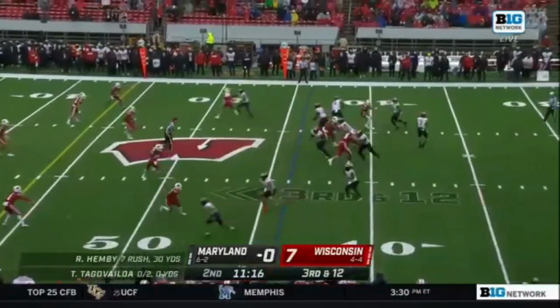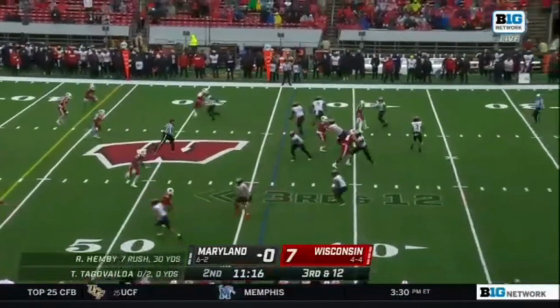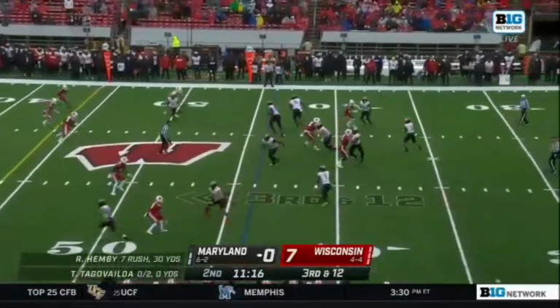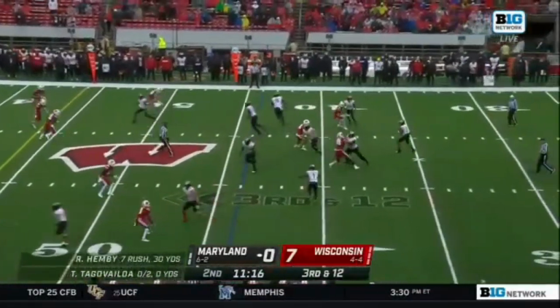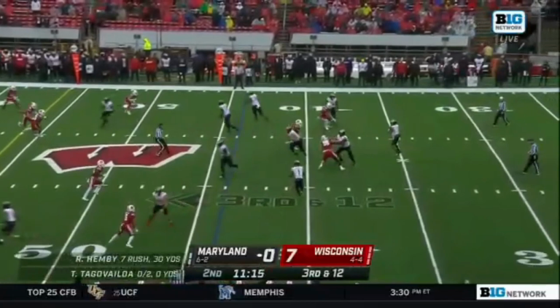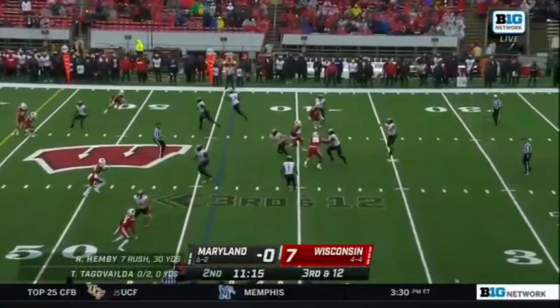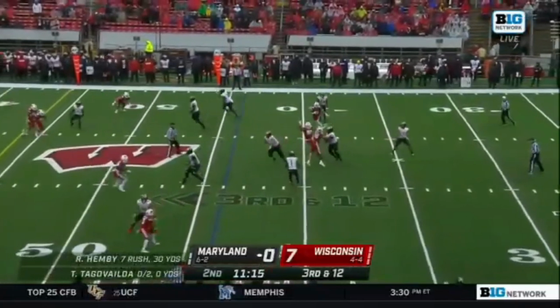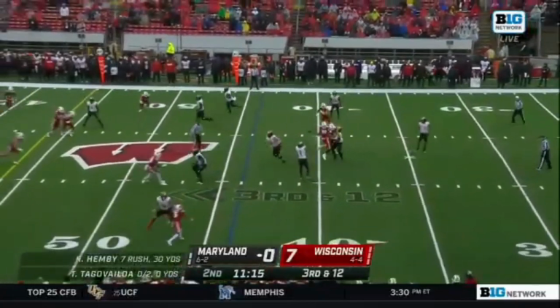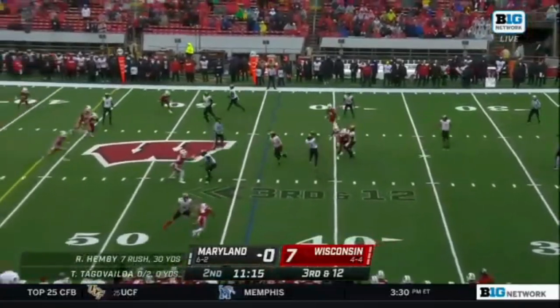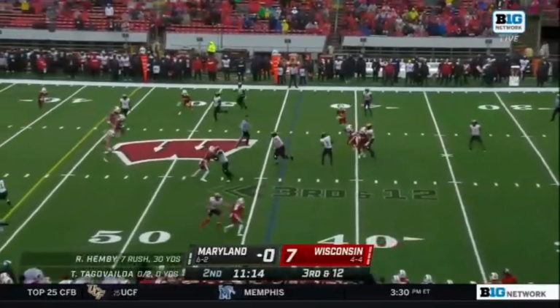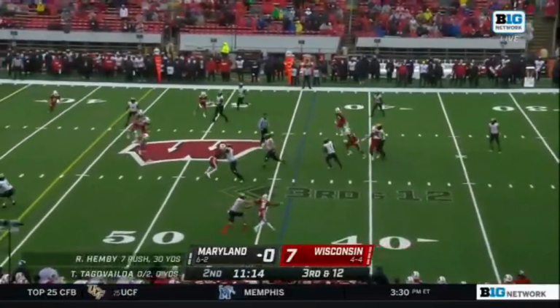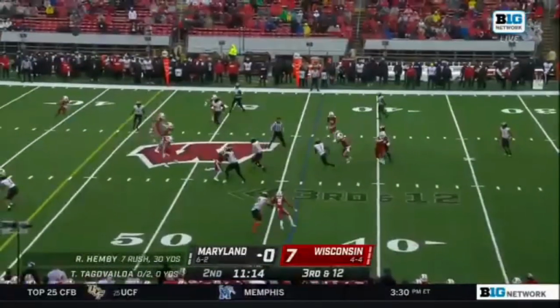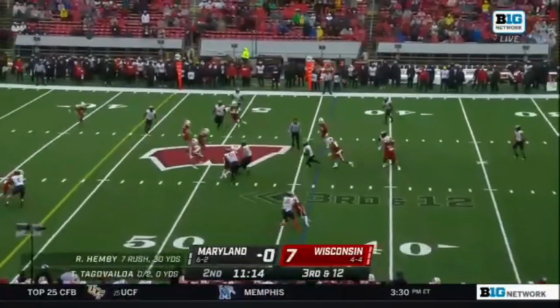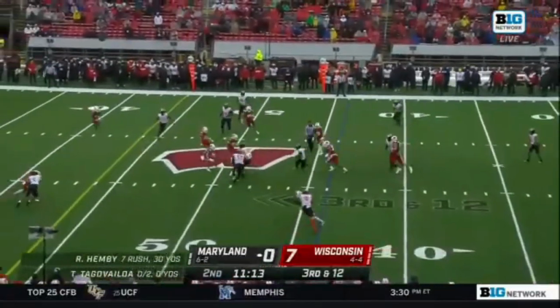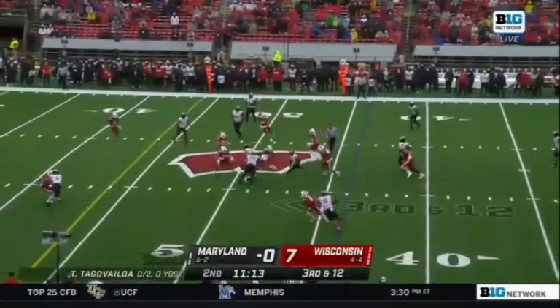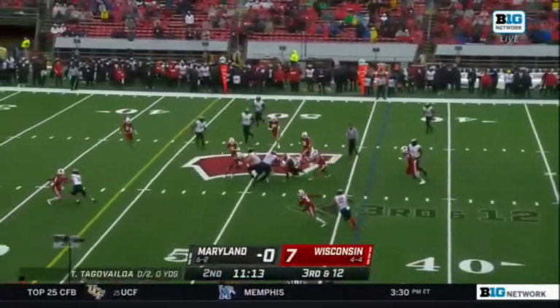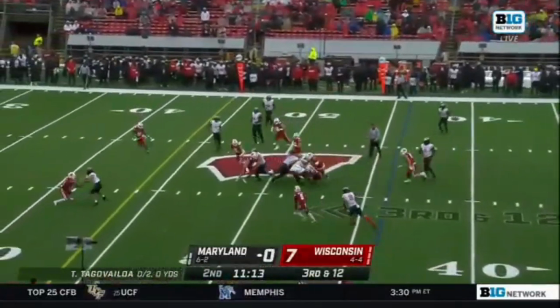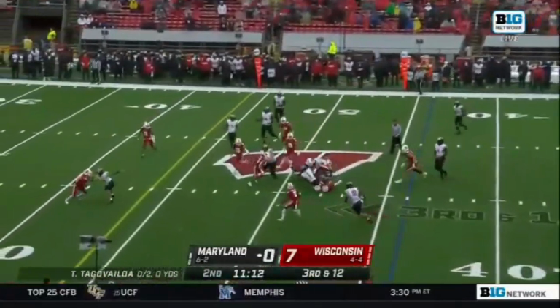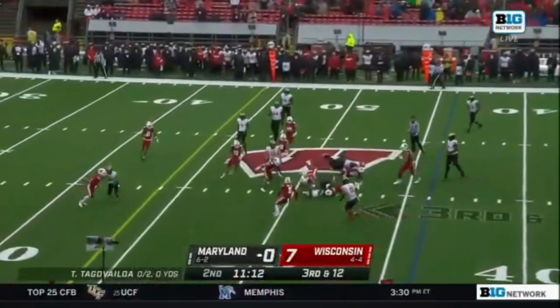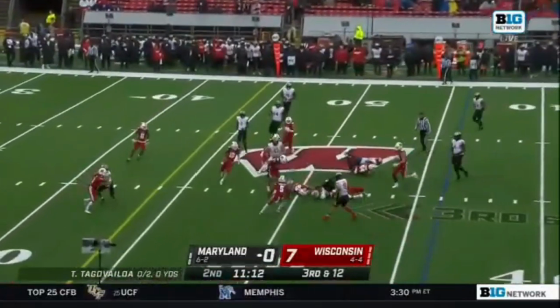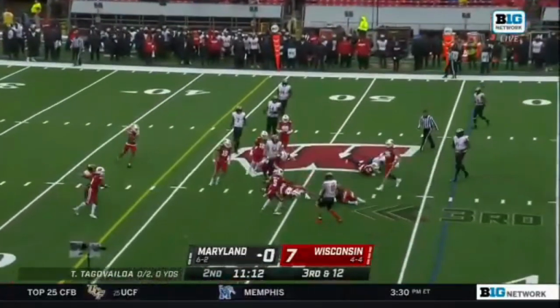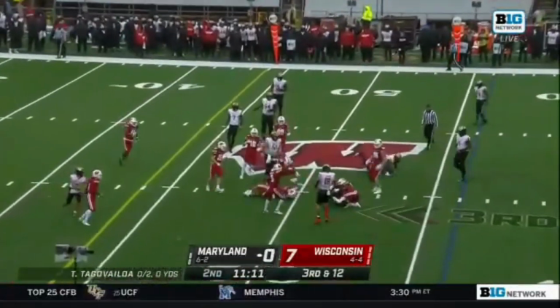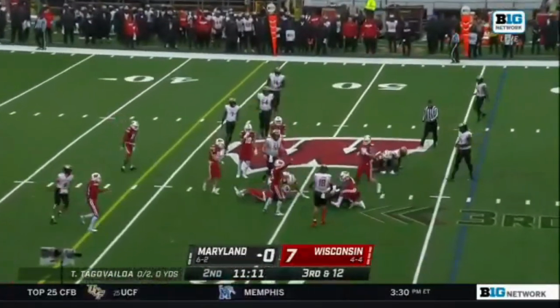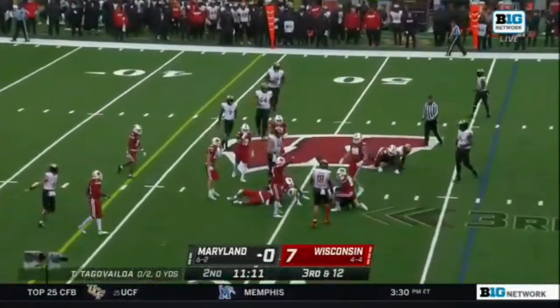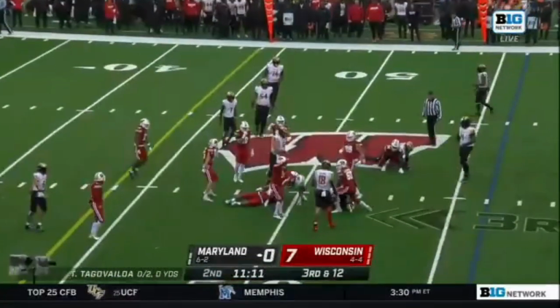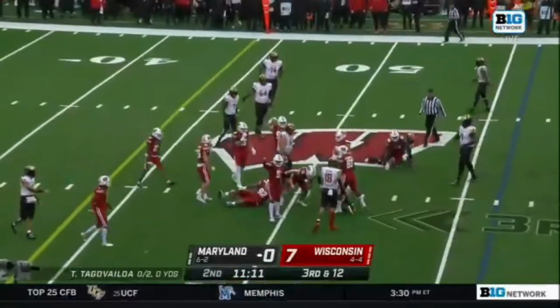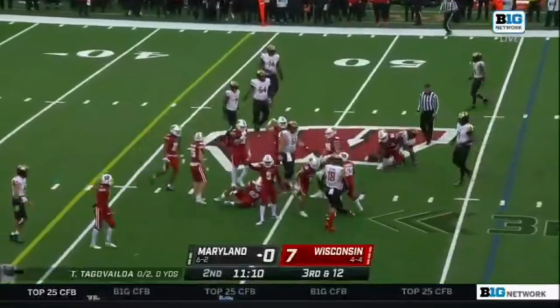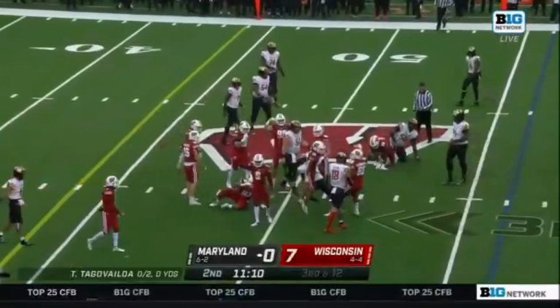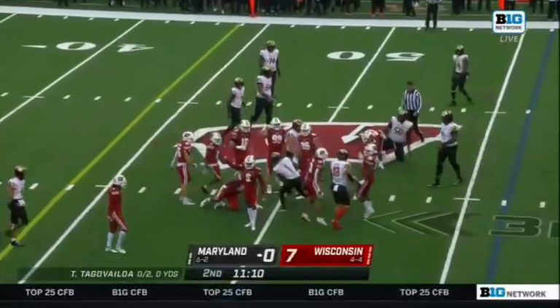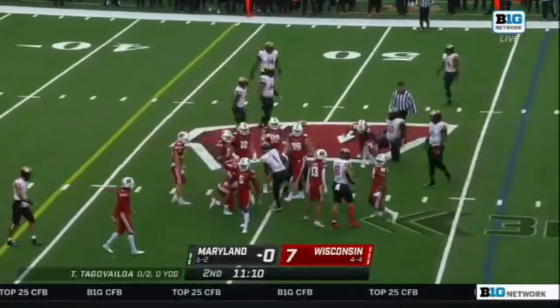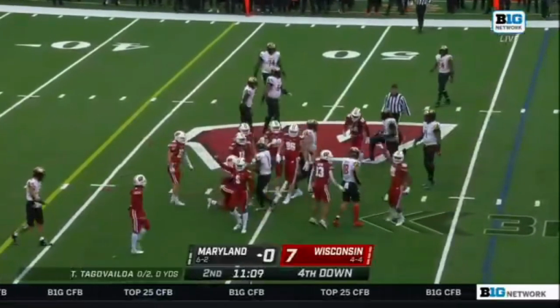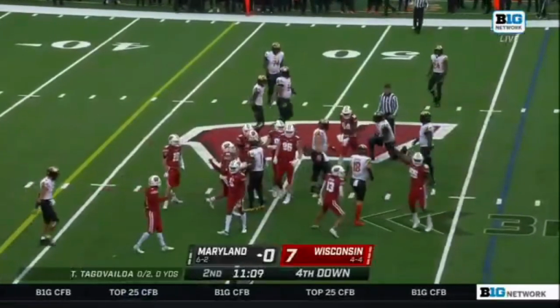High snap, trying to set up the screen — it's complete. Jarrett has it, brought down in the open field. Another great stop.